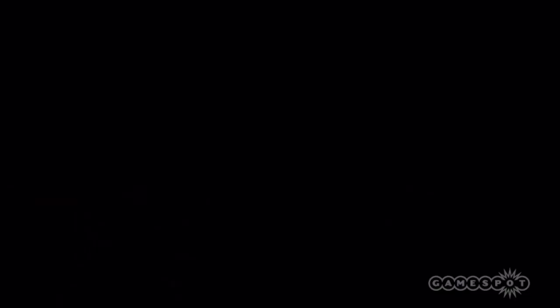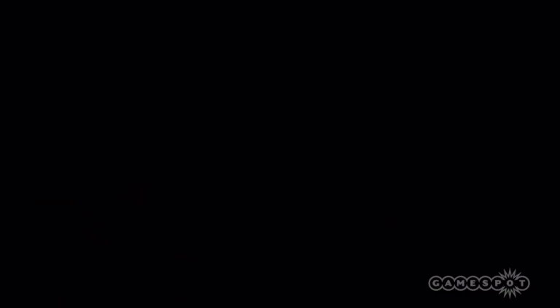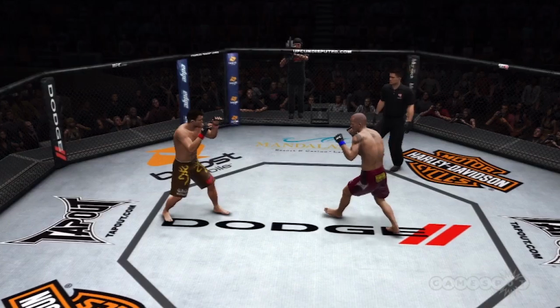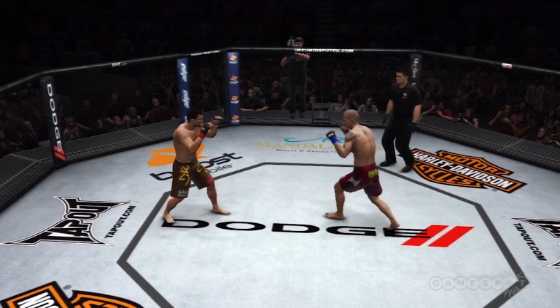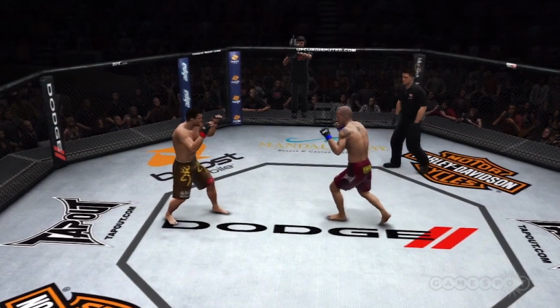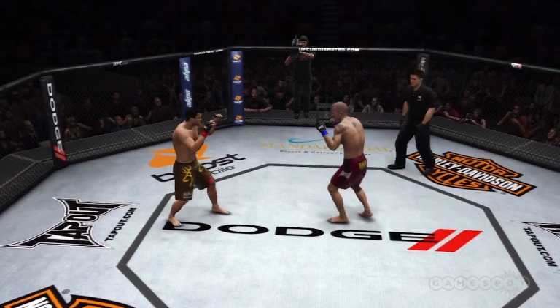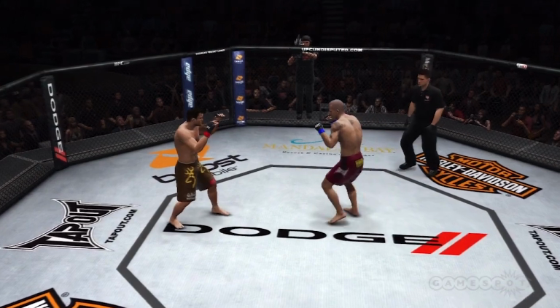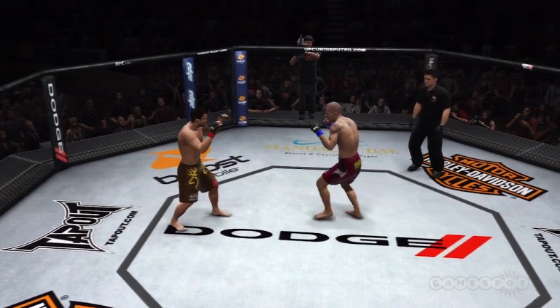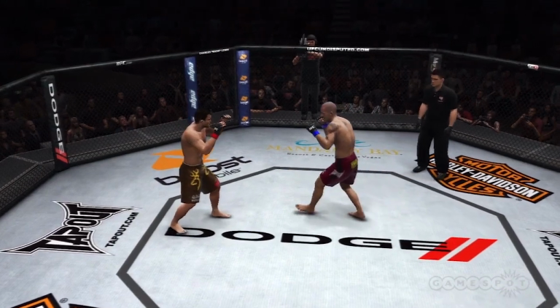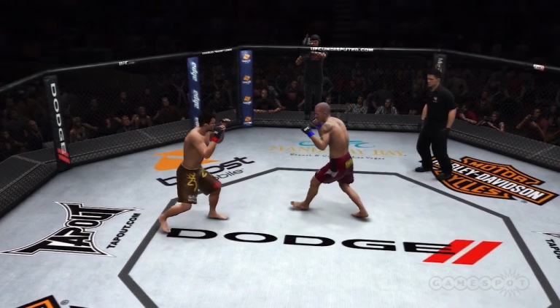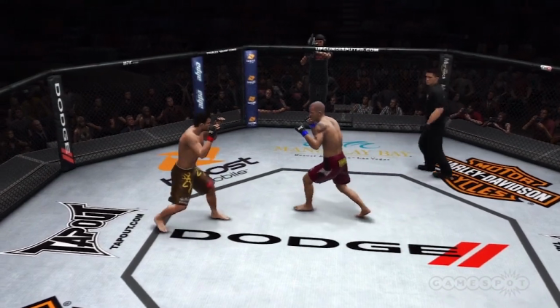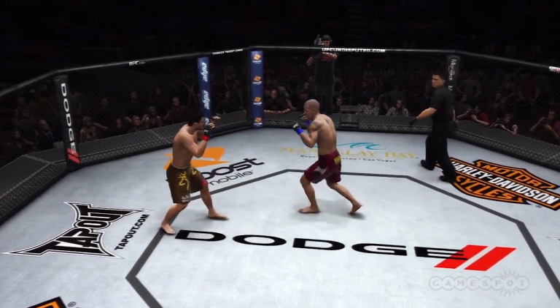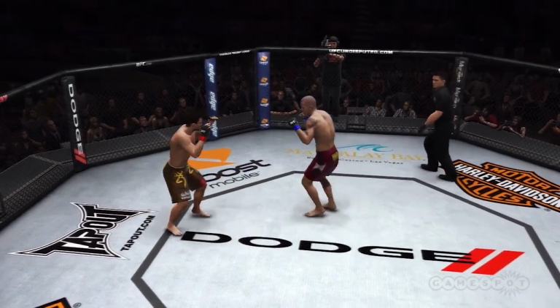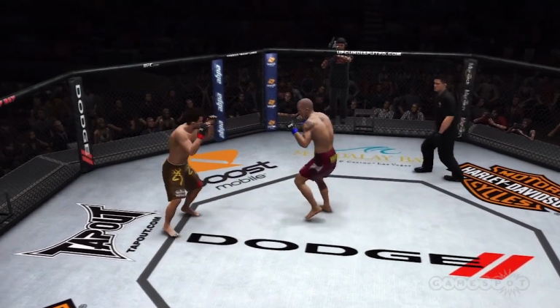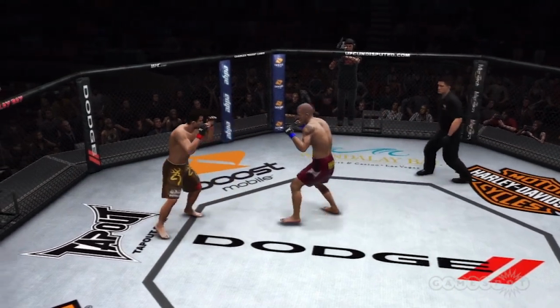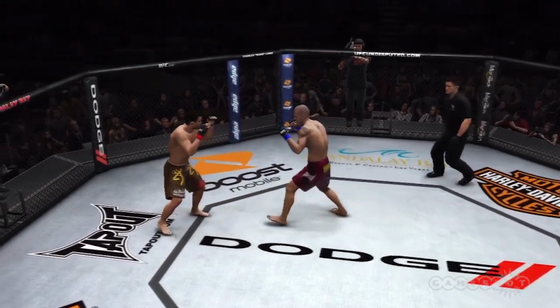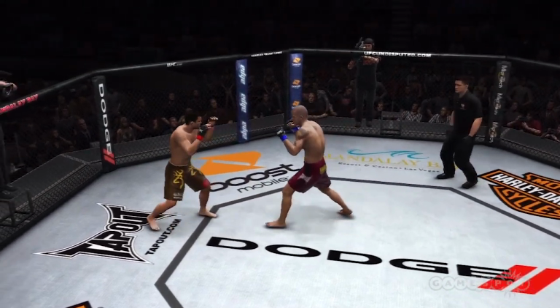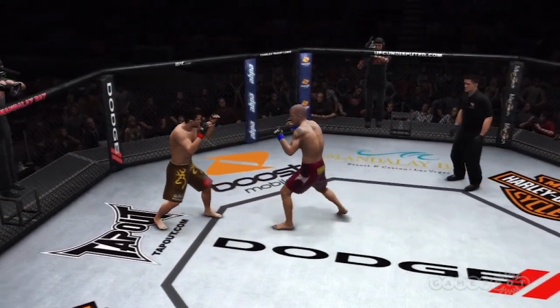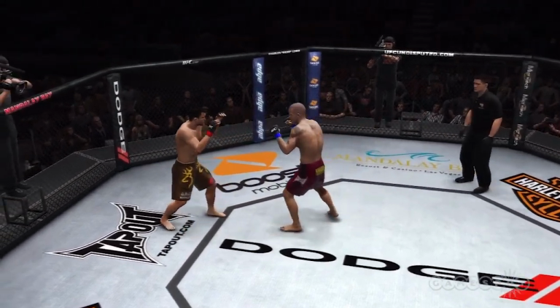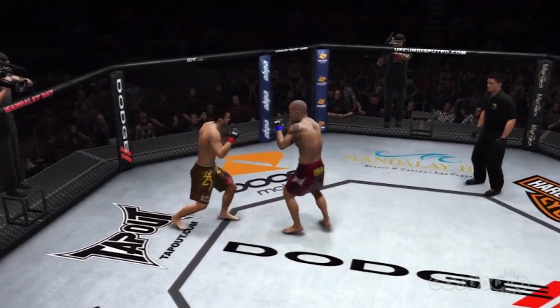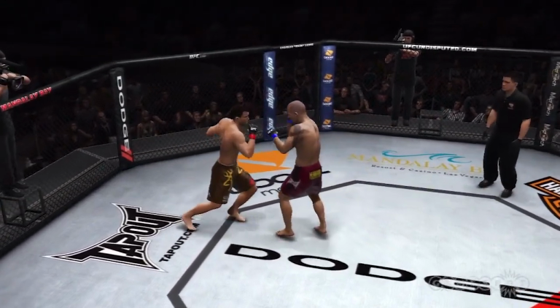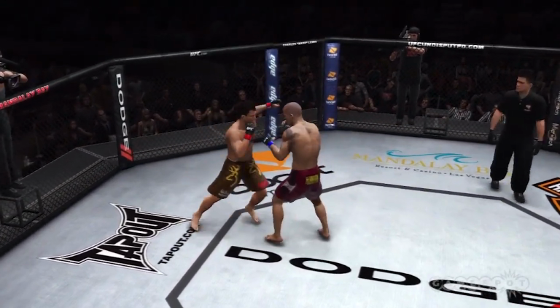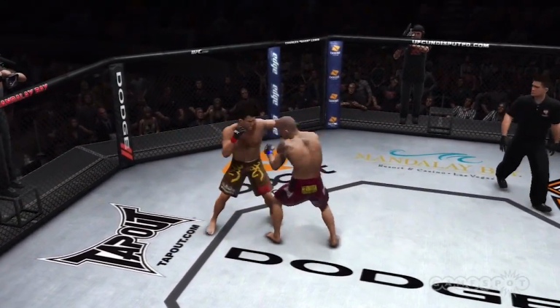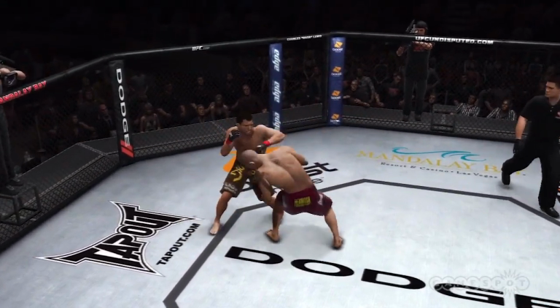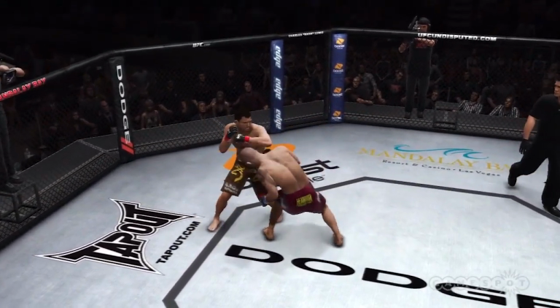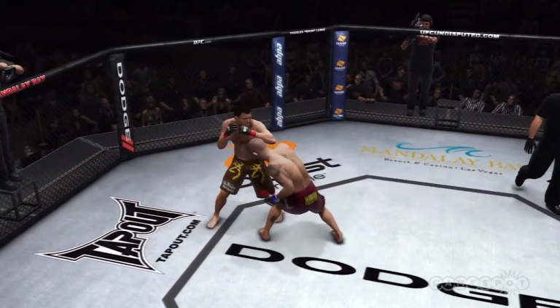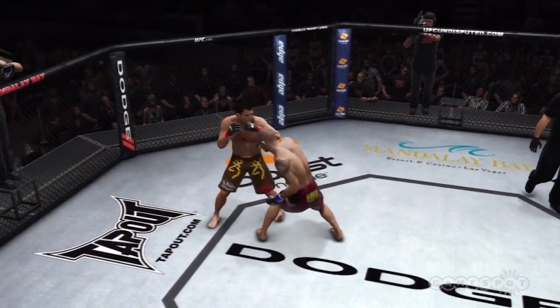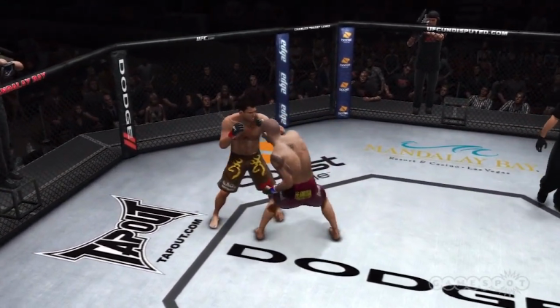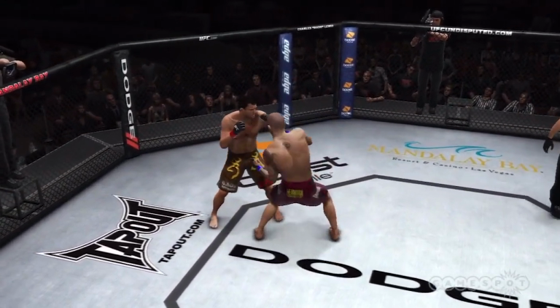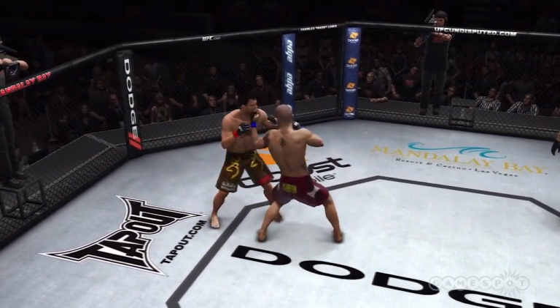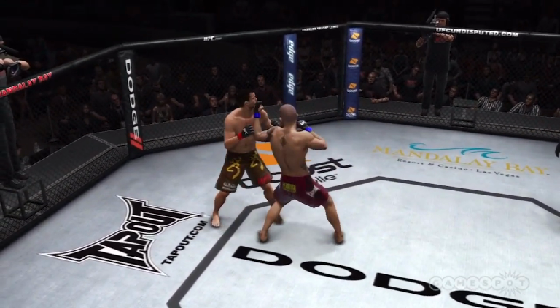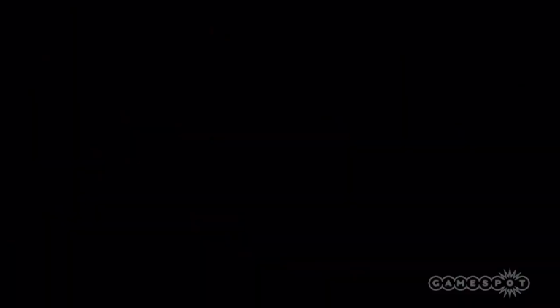Let's take a look at the replay from that round, Mike. This was that counter. Such unbelievable...